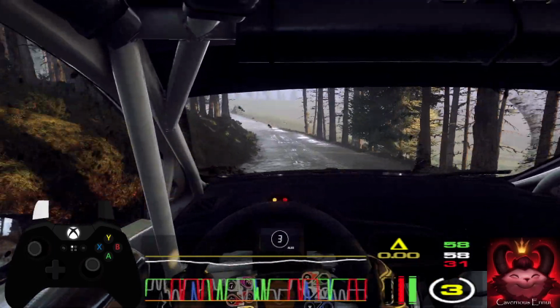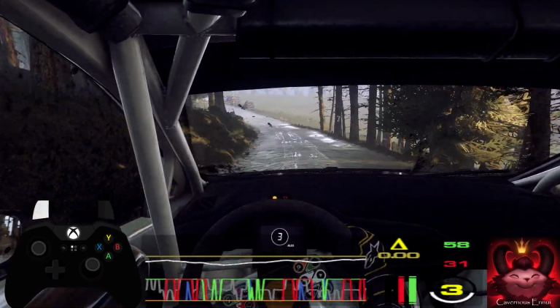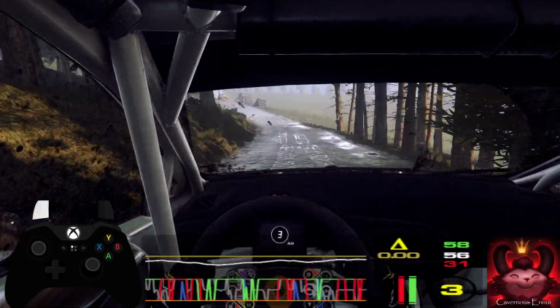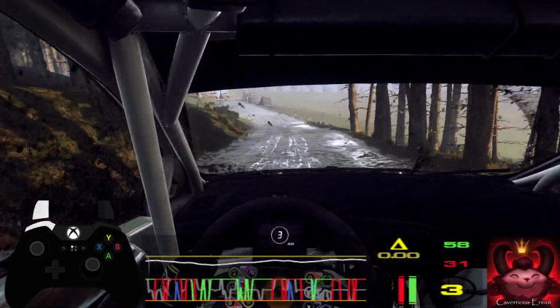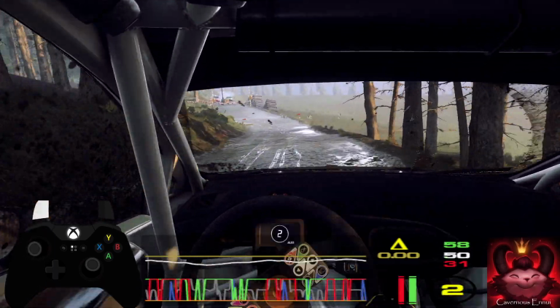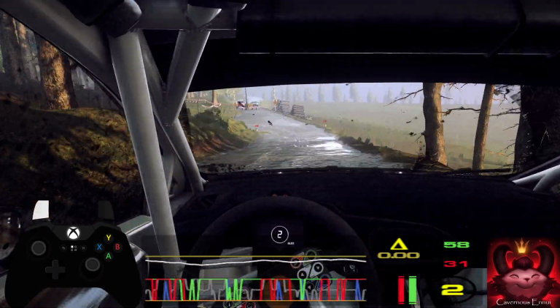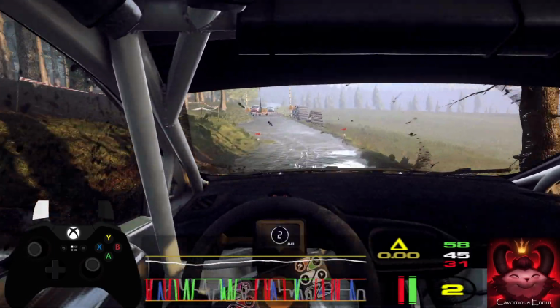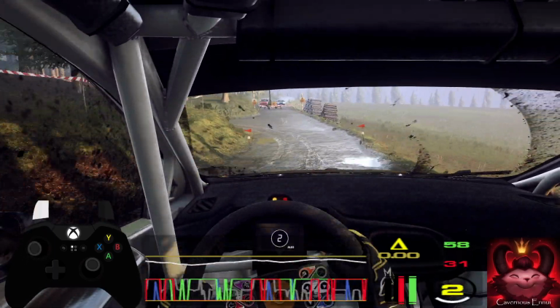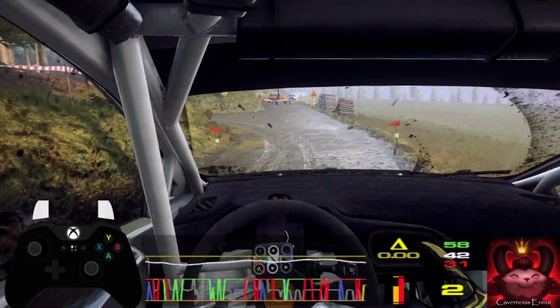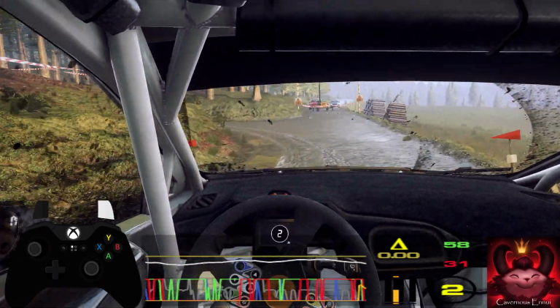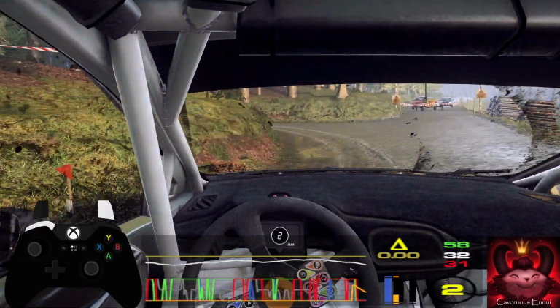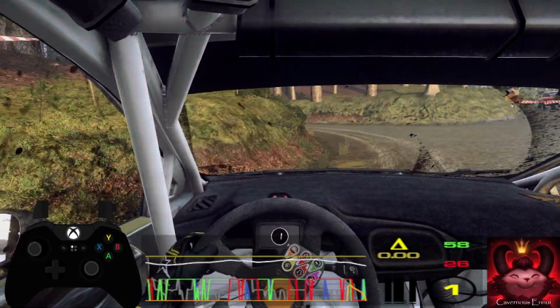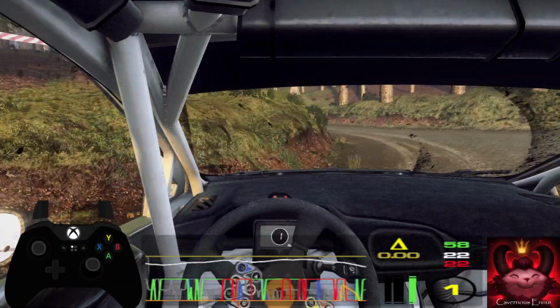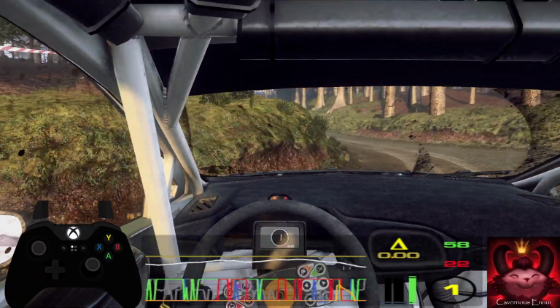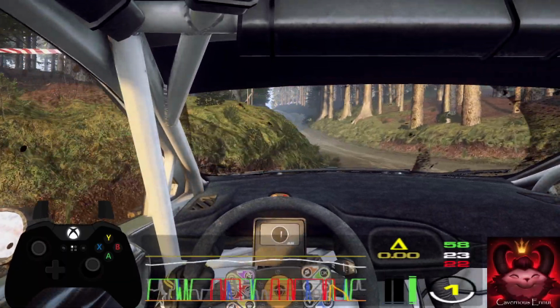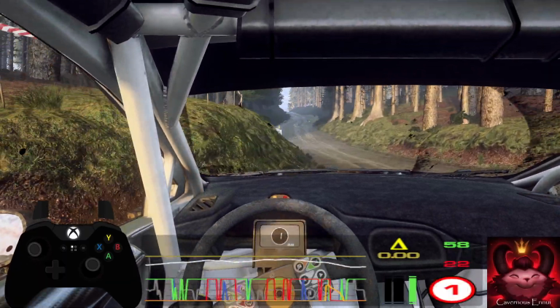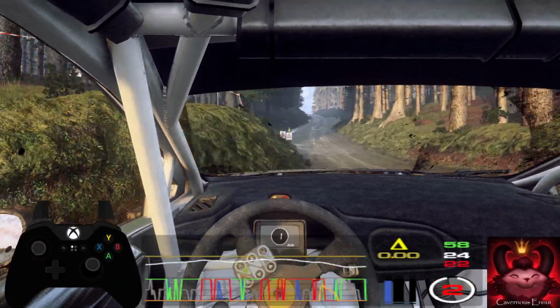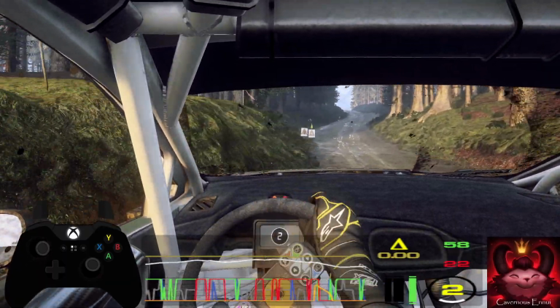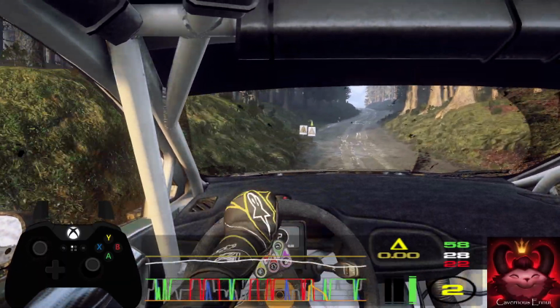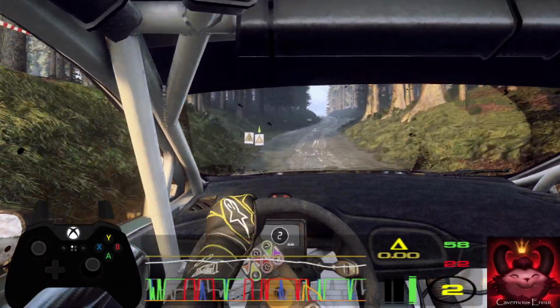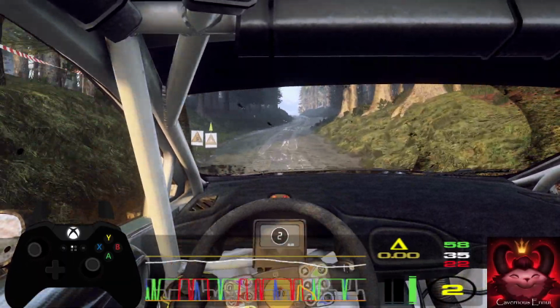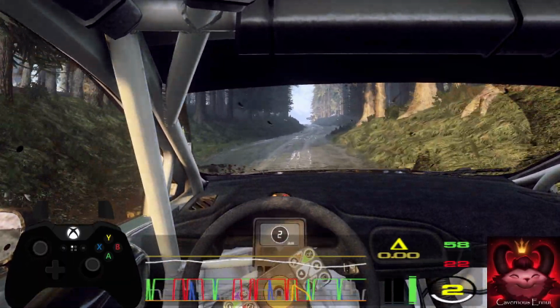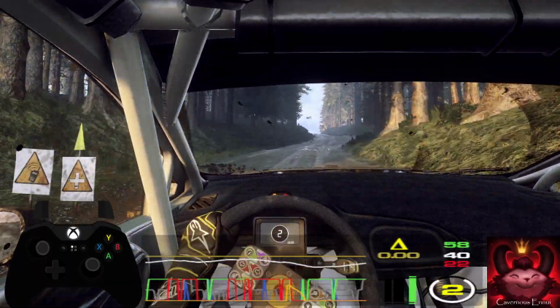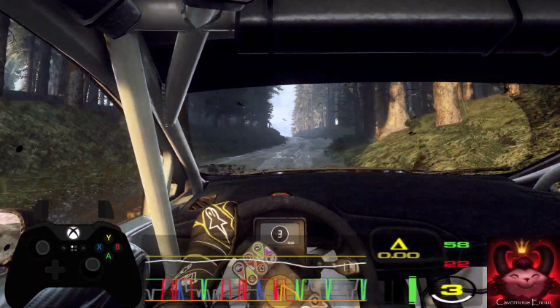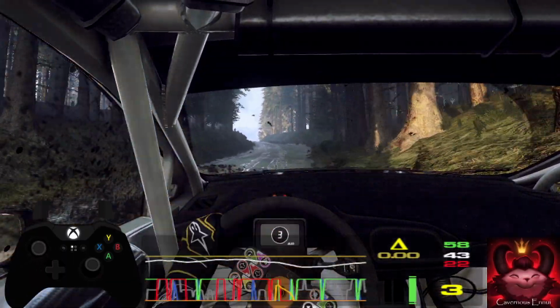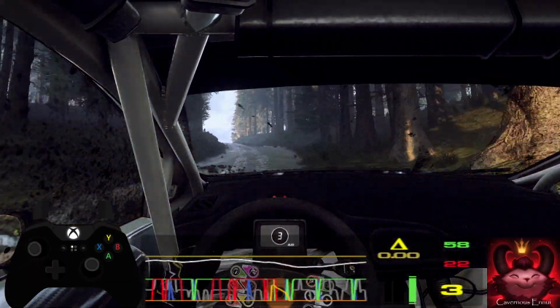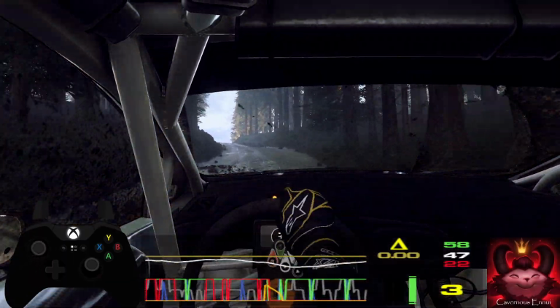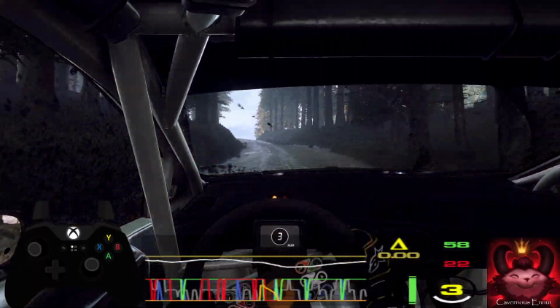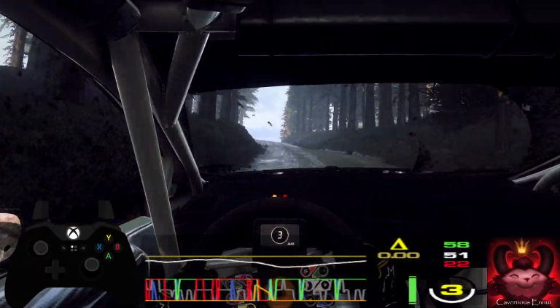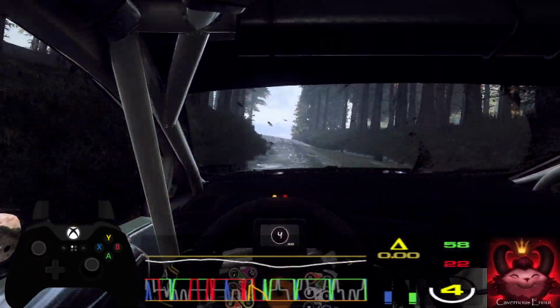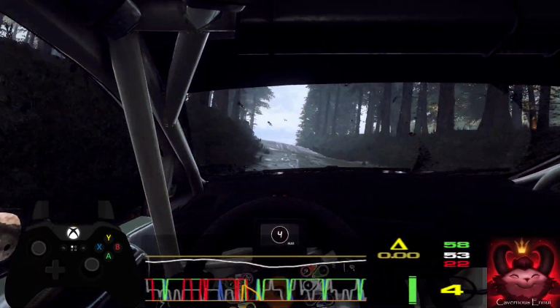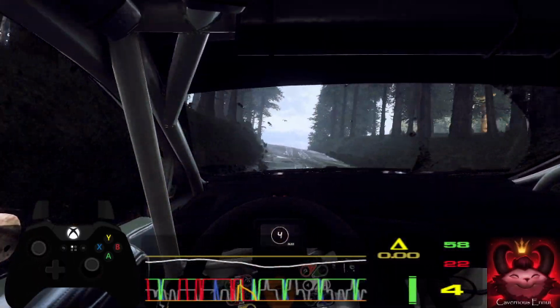Keep right of a 50, 5 right of a big crest, into 6 left long tightens, 3 tightens.